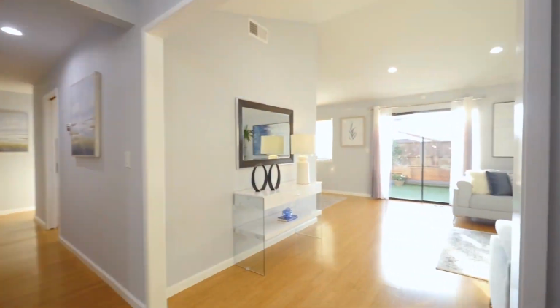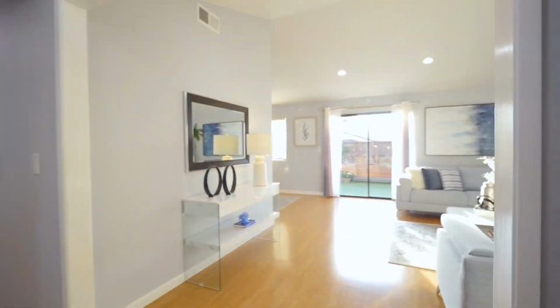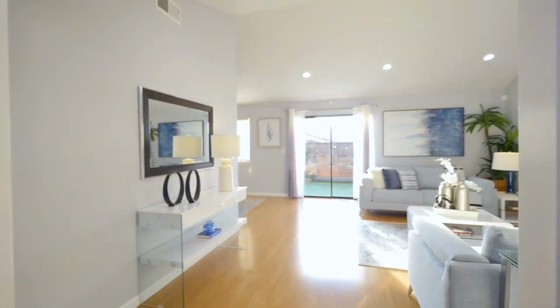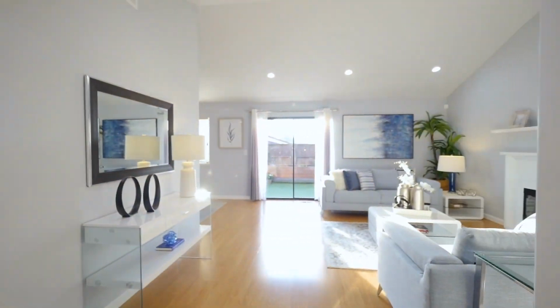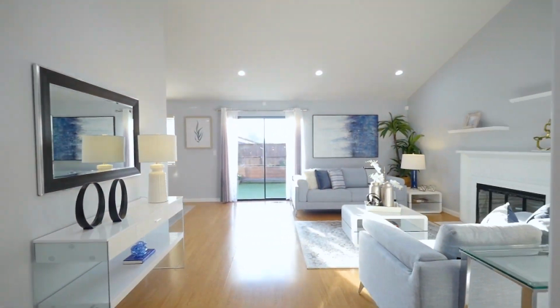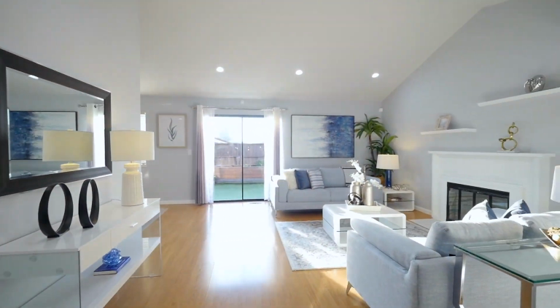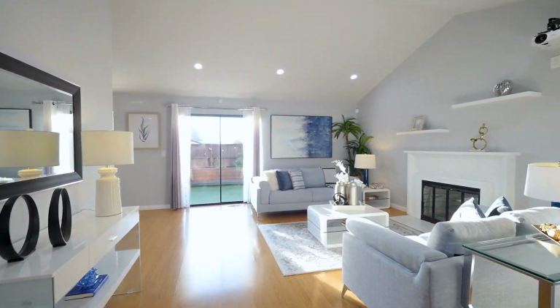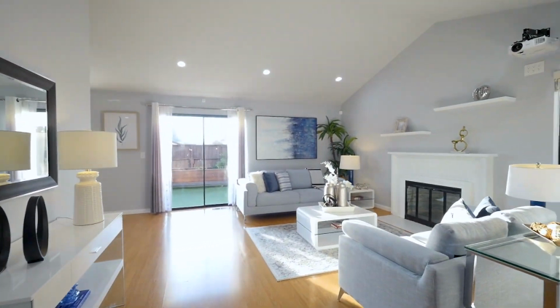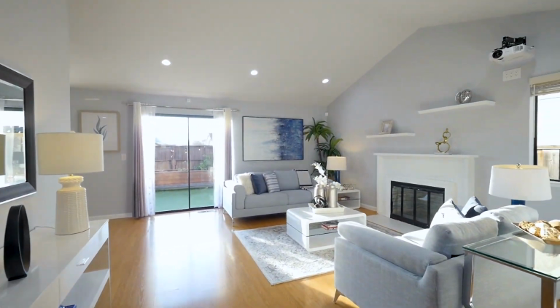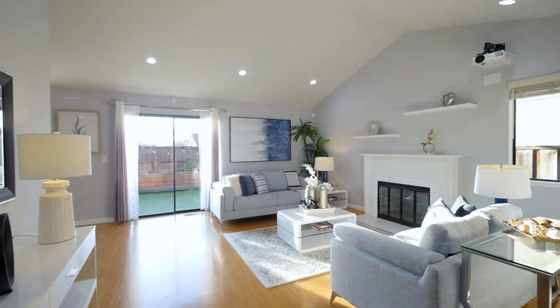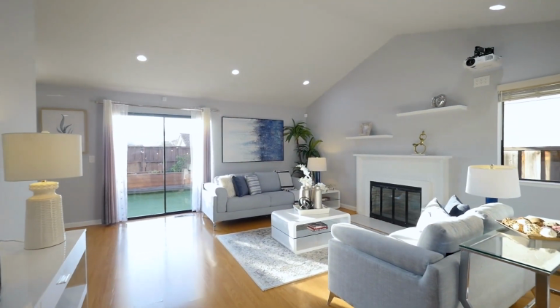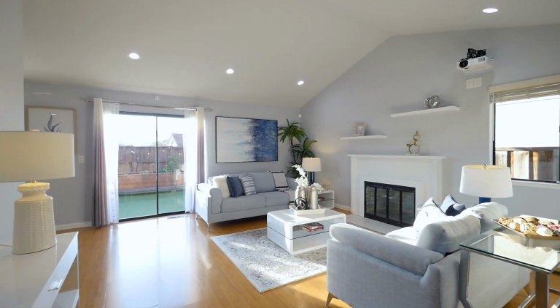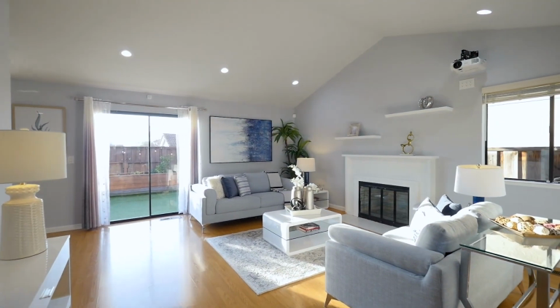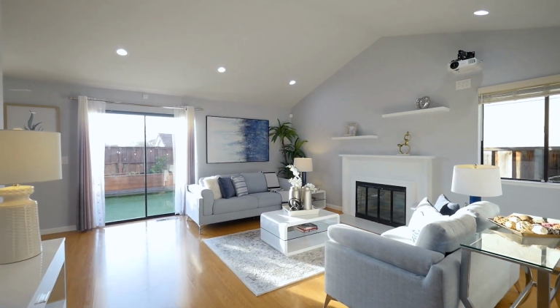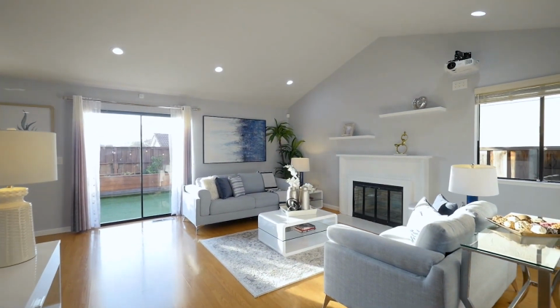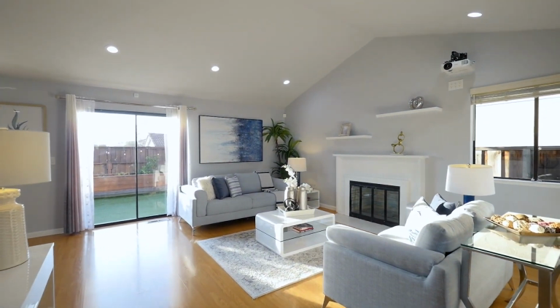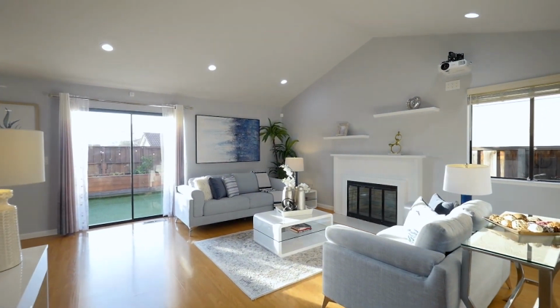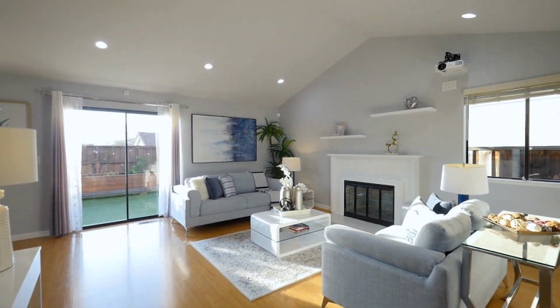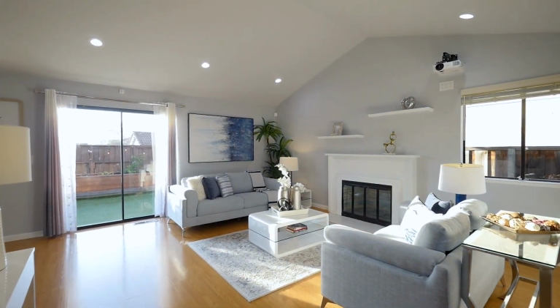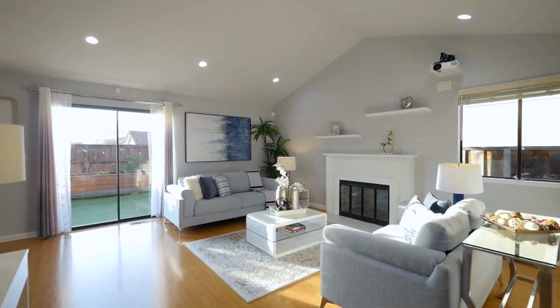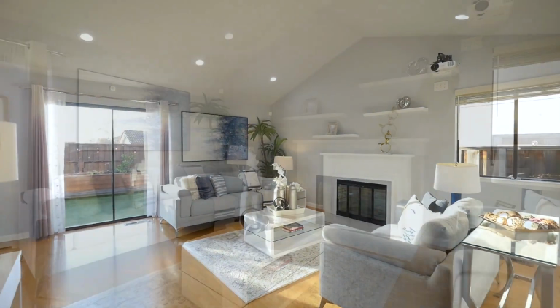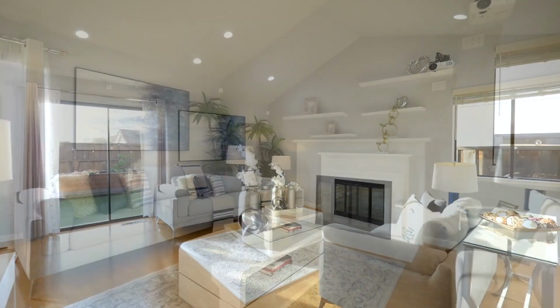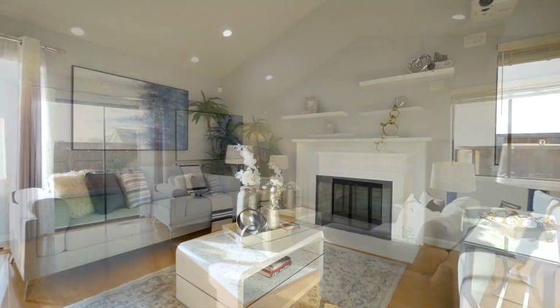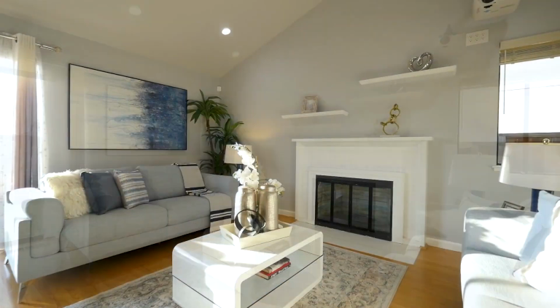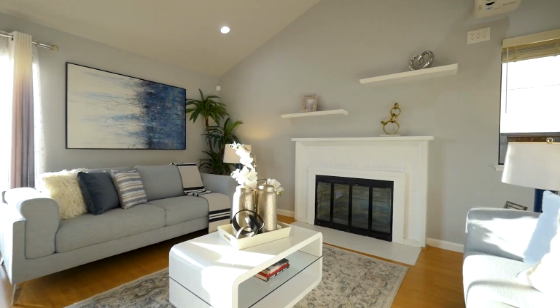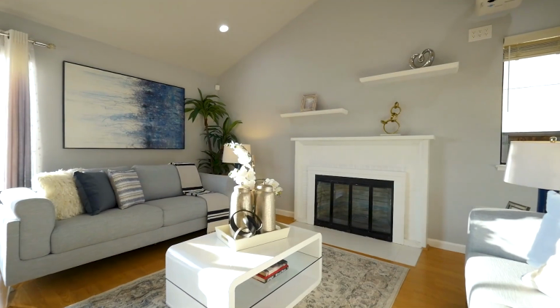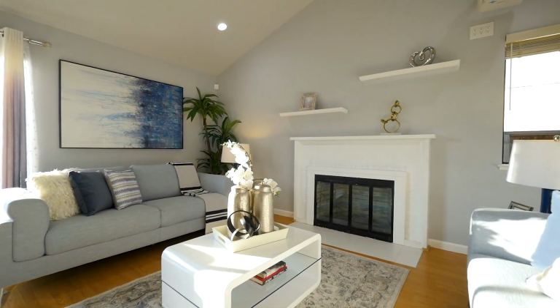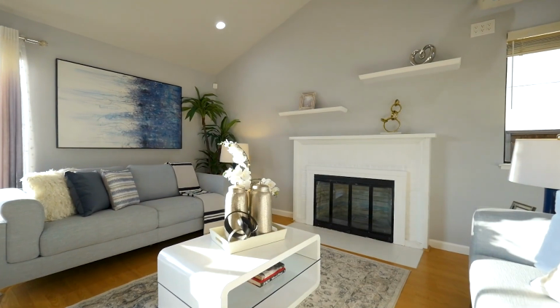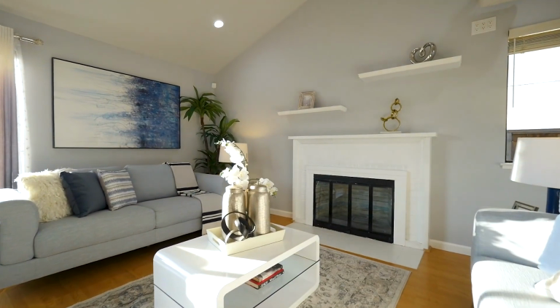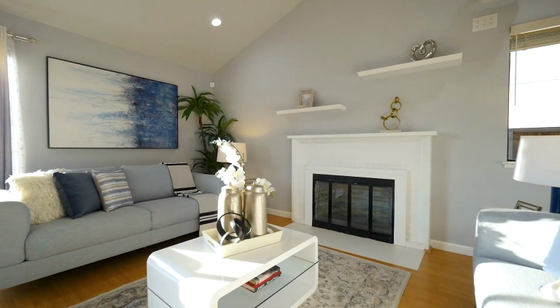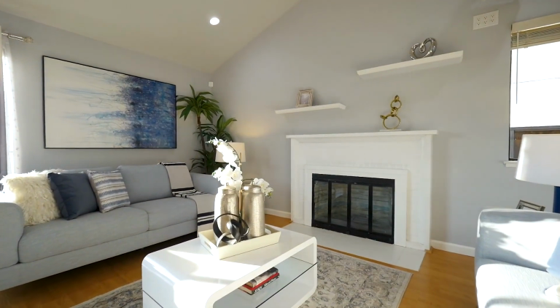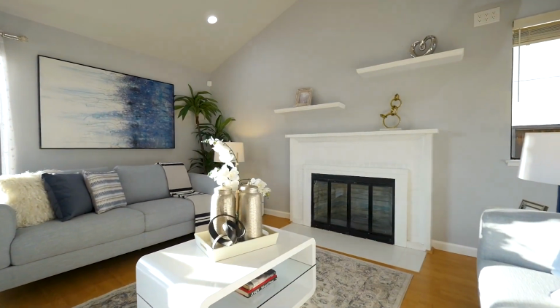Upon entering, you will adore the gleaming hardwood floors and vaulted ceilings.